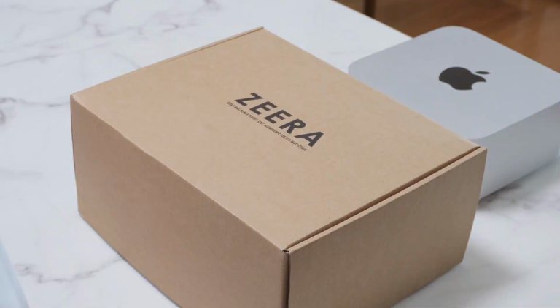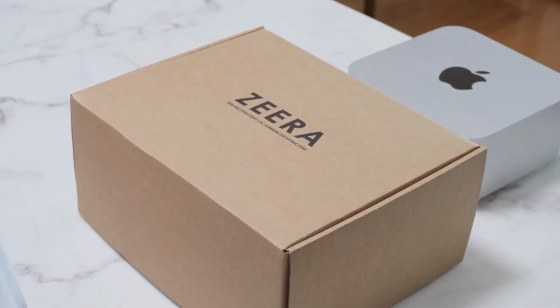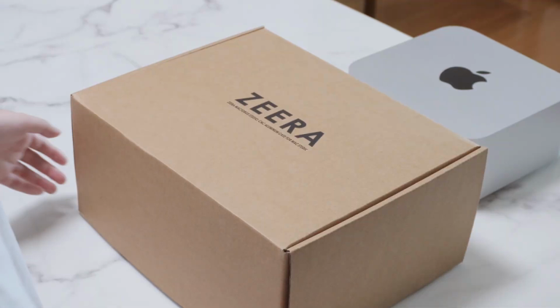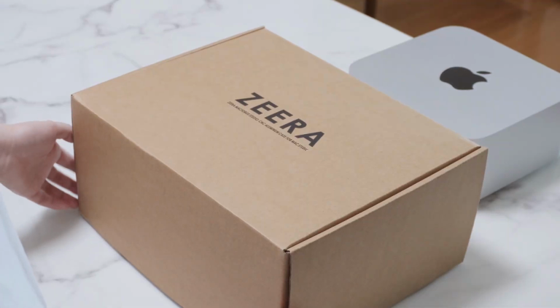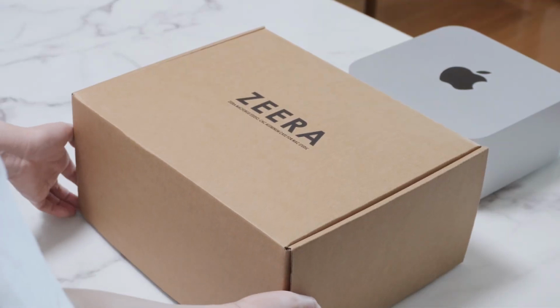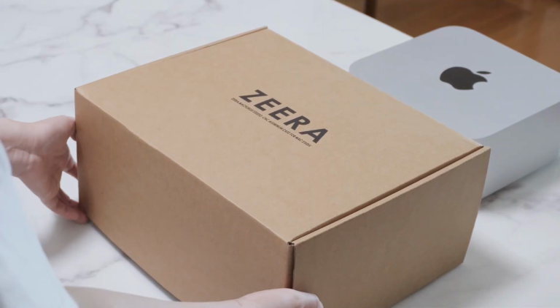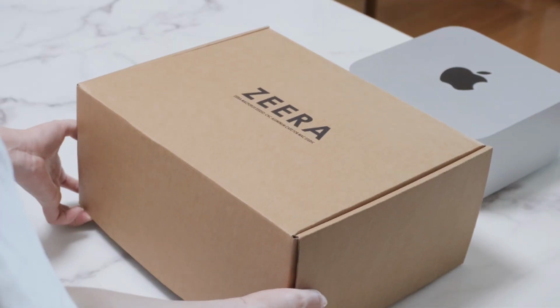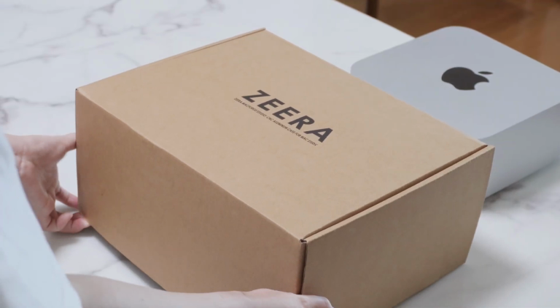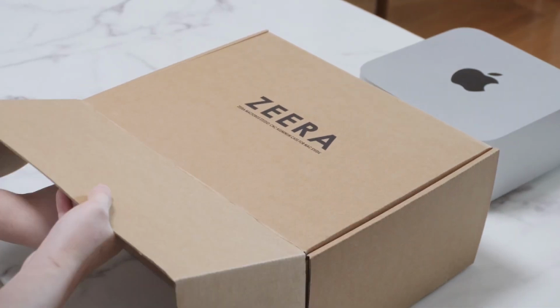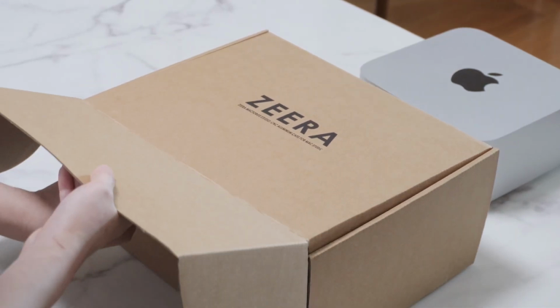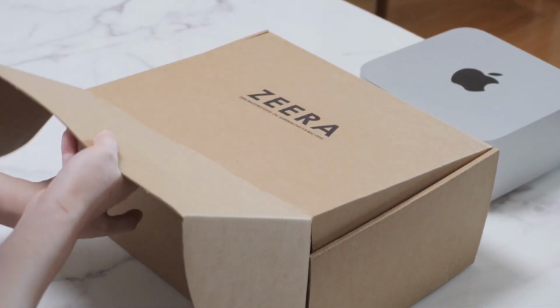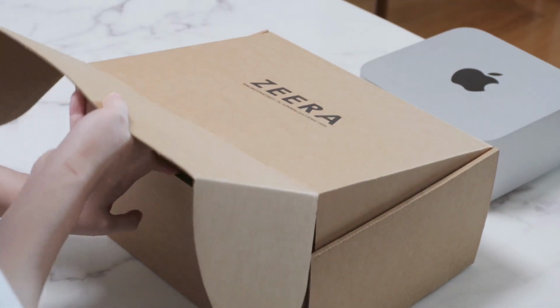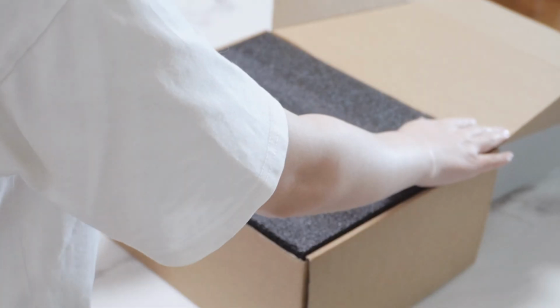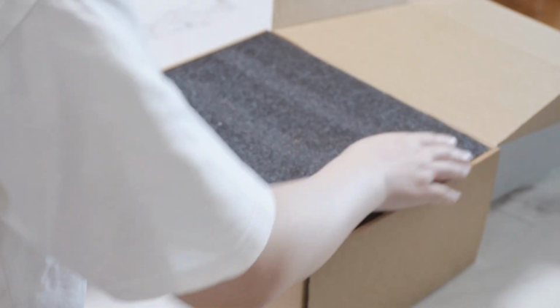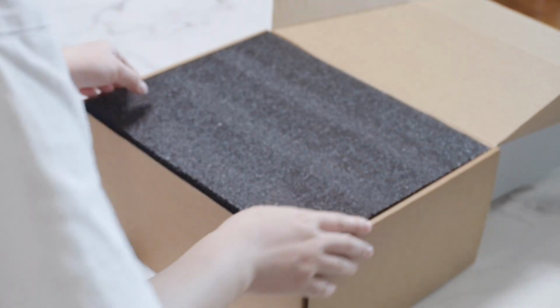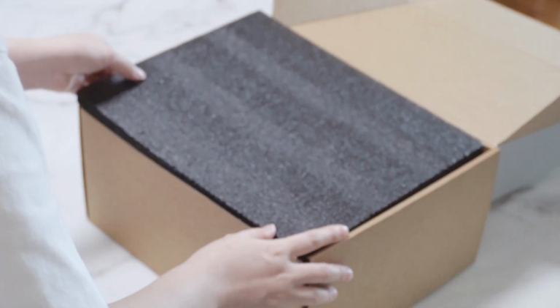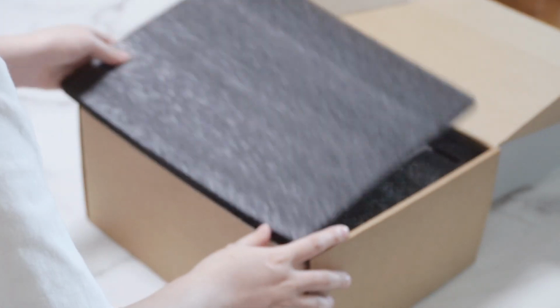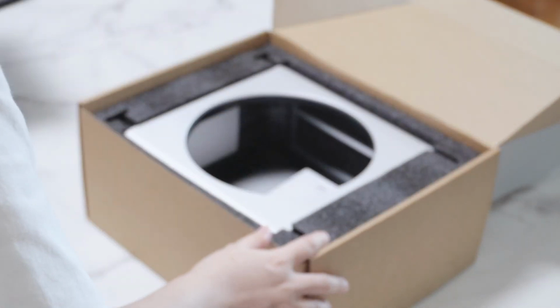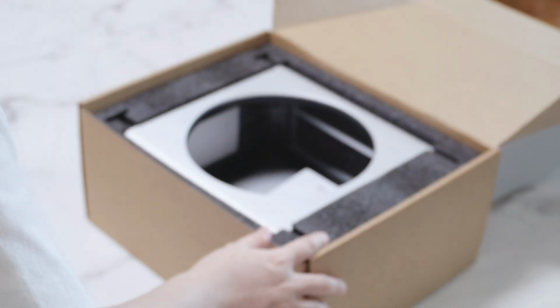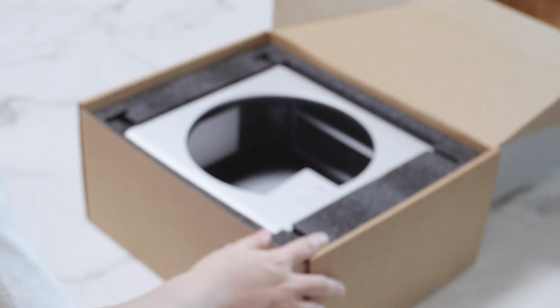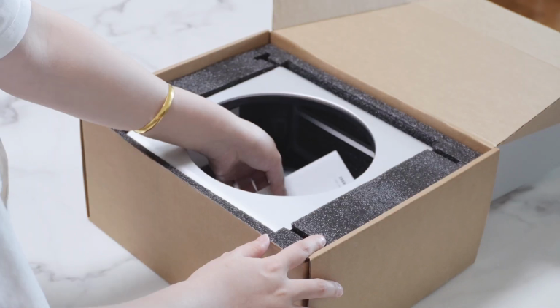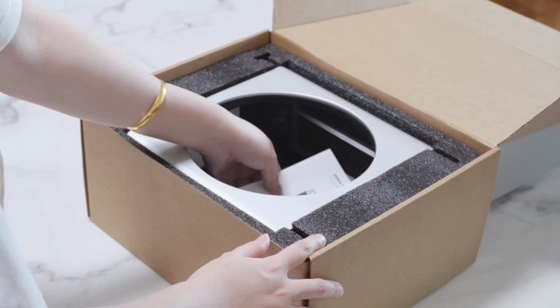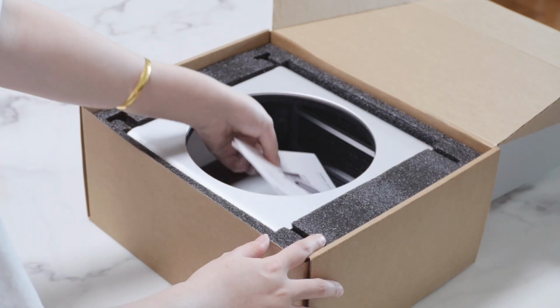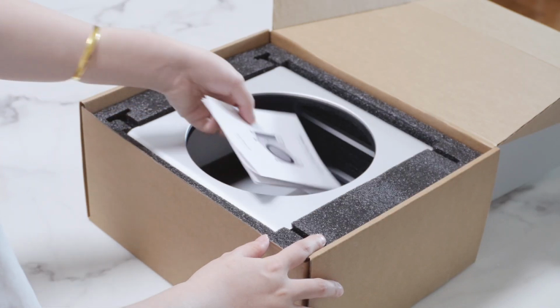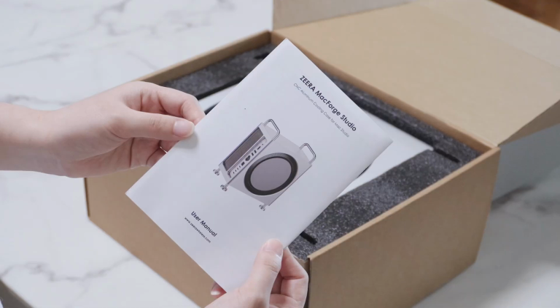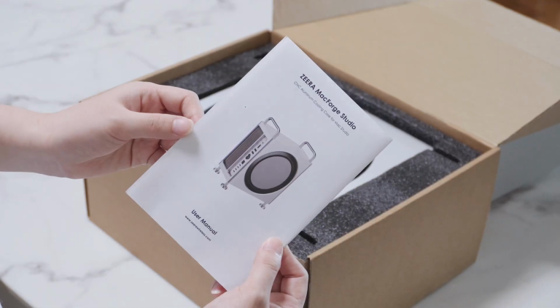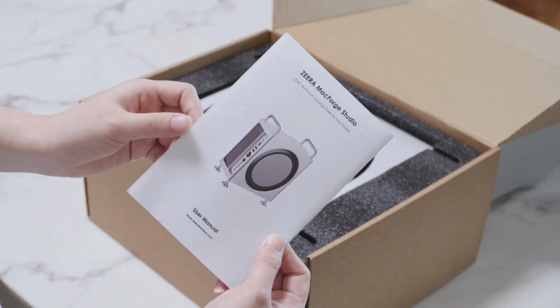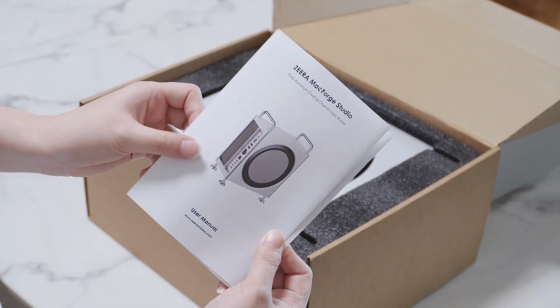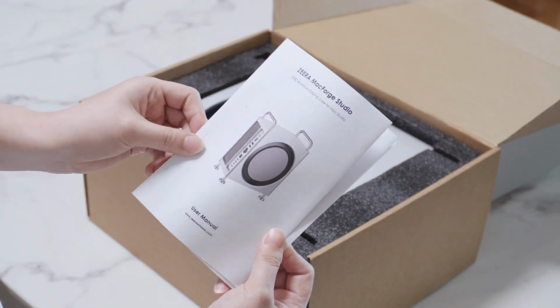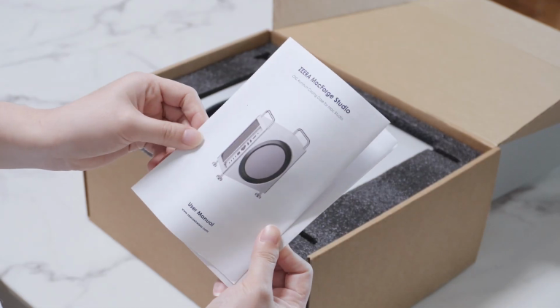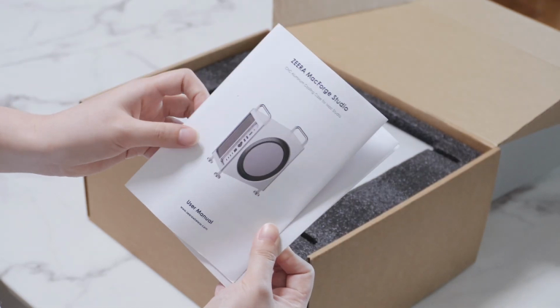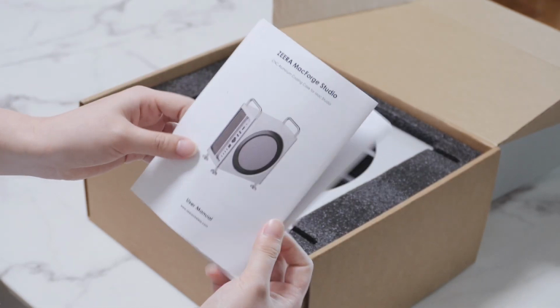Open the packaging and take out the accessories, which include the user manual and thermal paste.